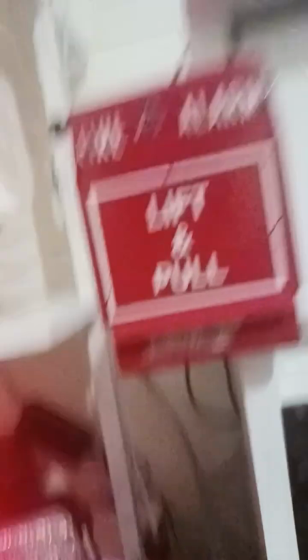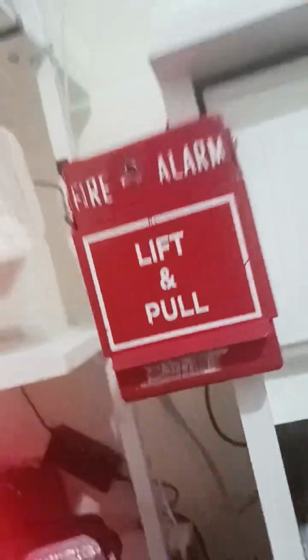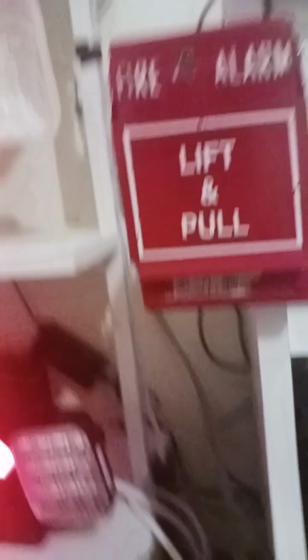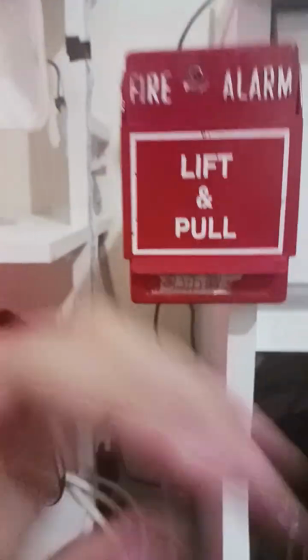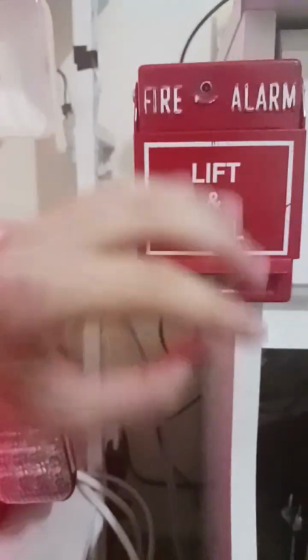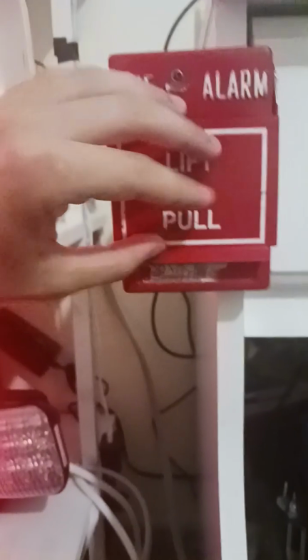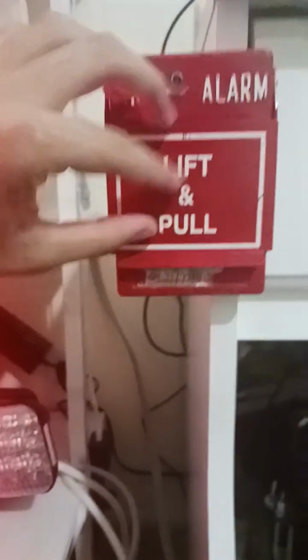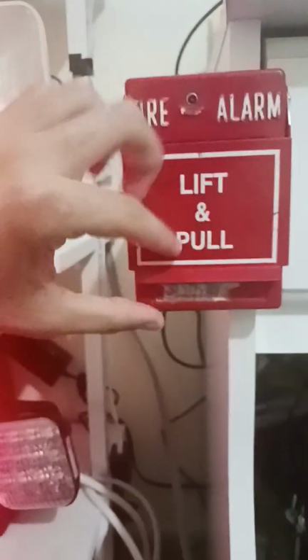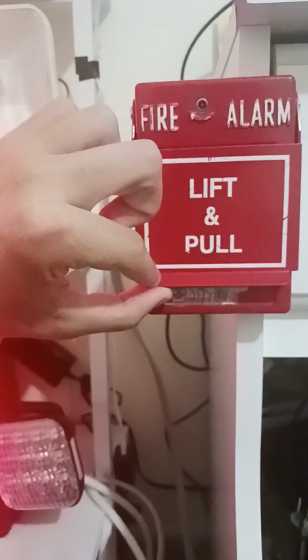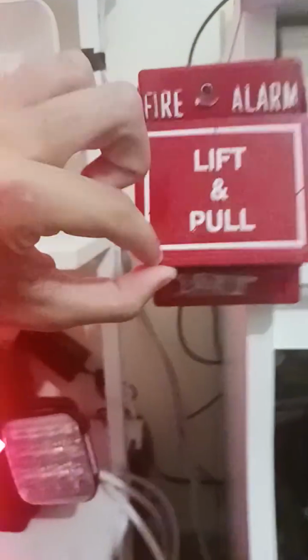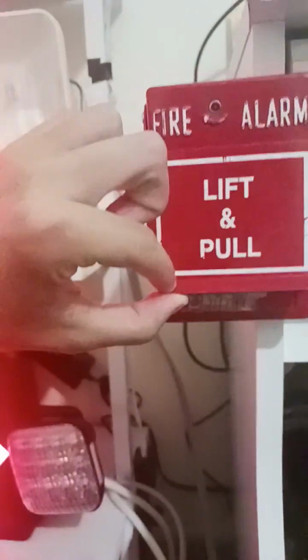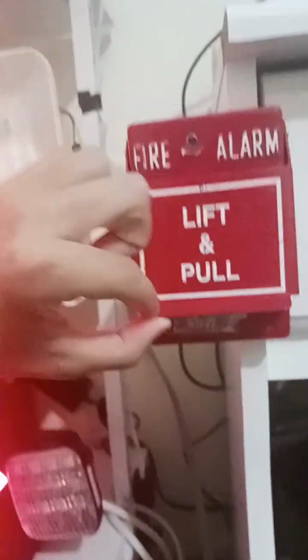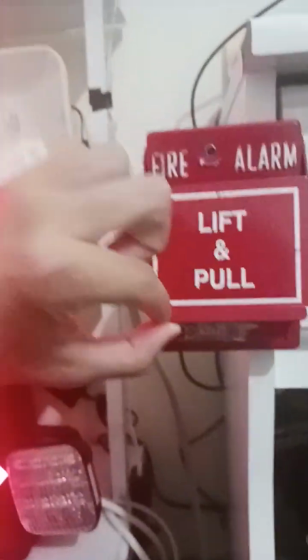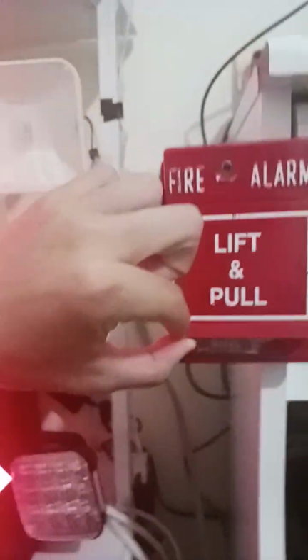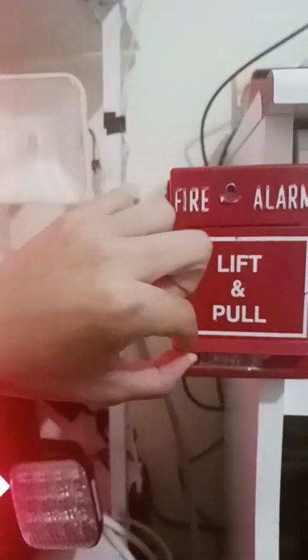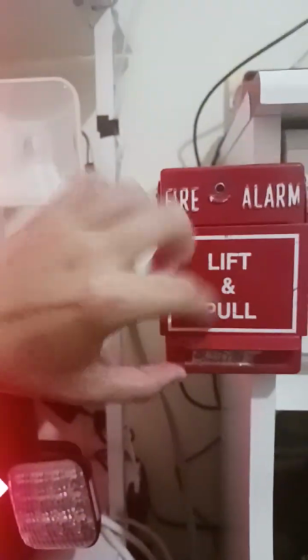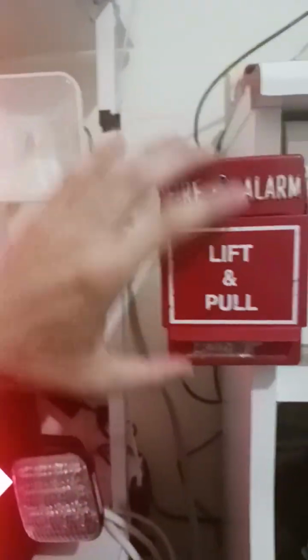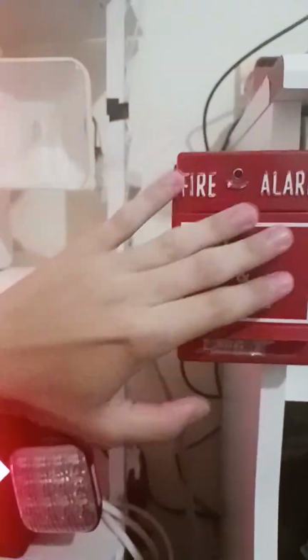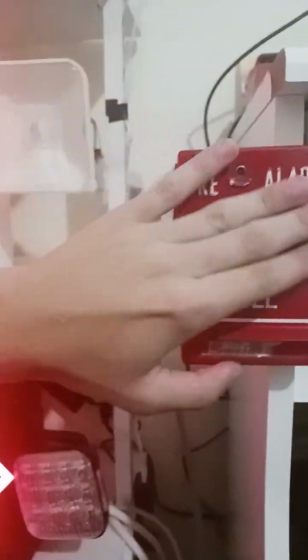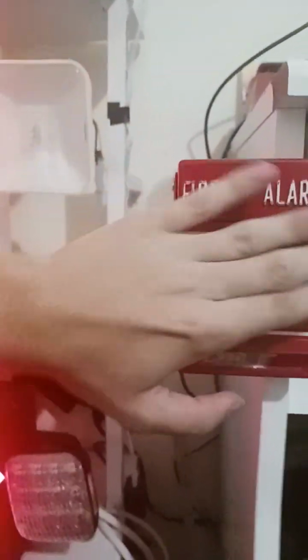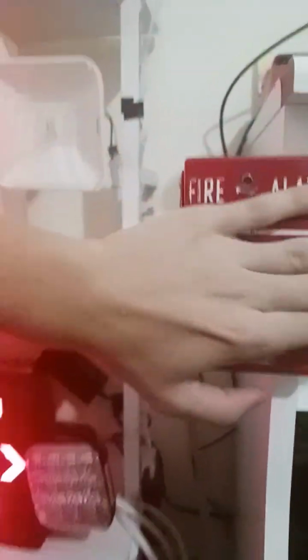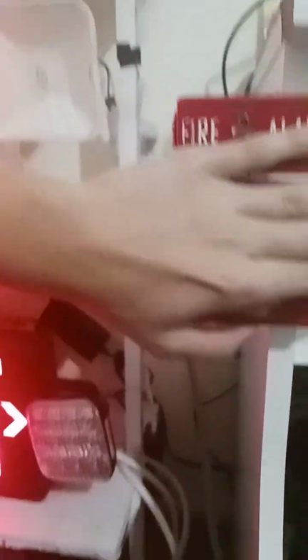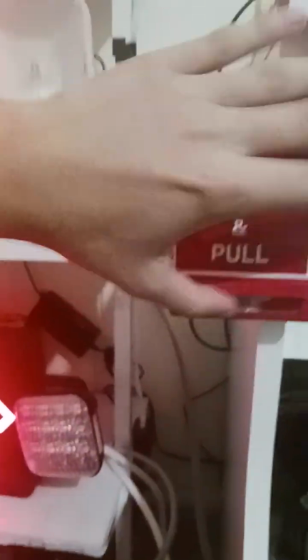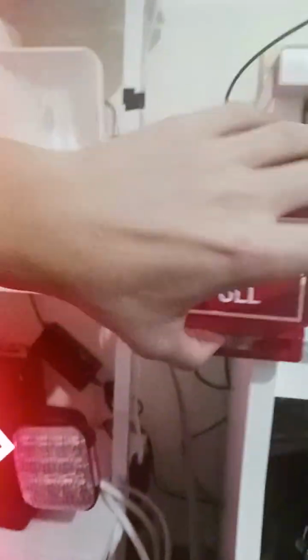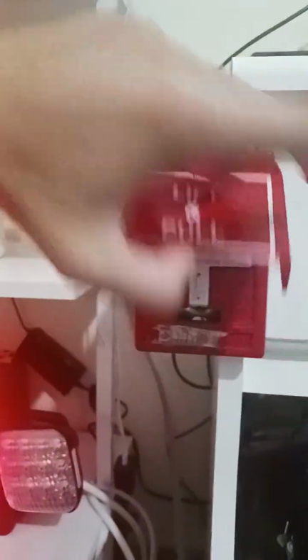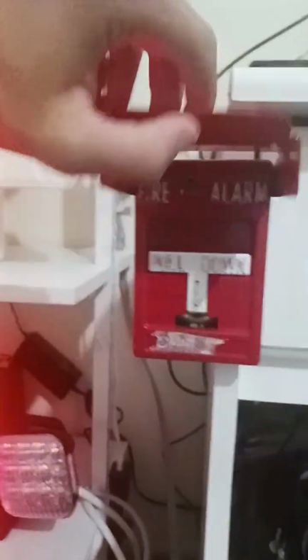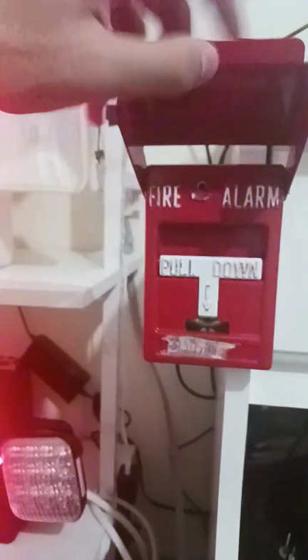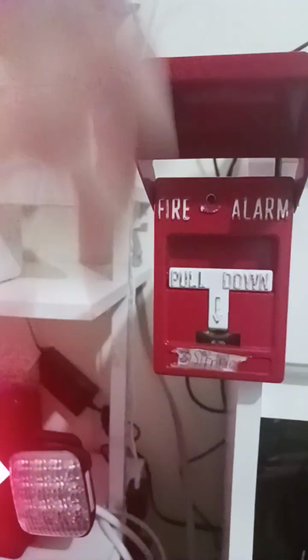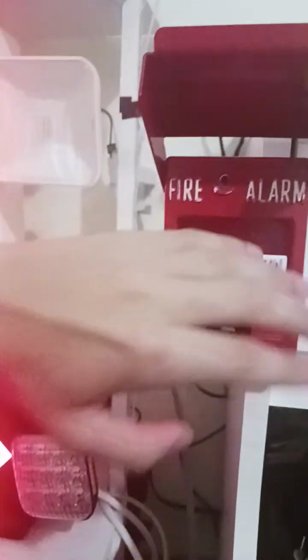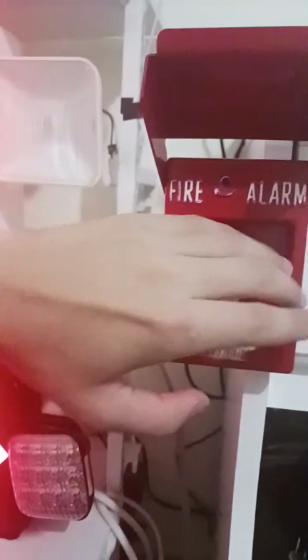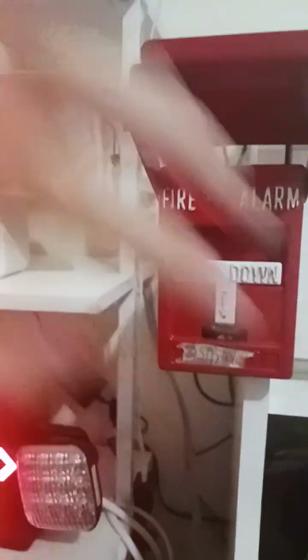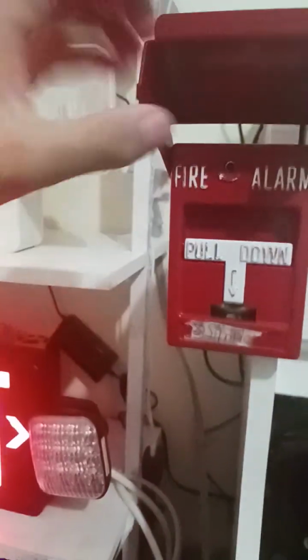So instead of this little cover piece — it's gone — it will say pull down.